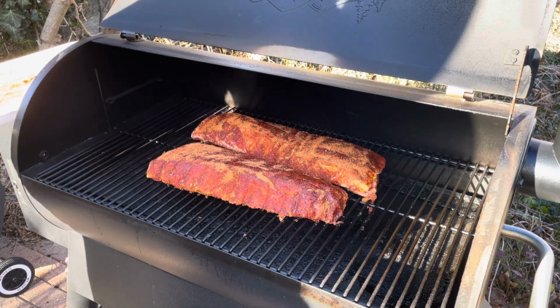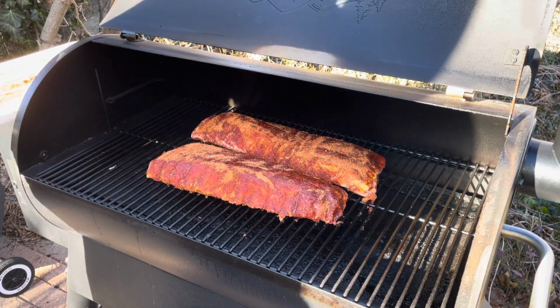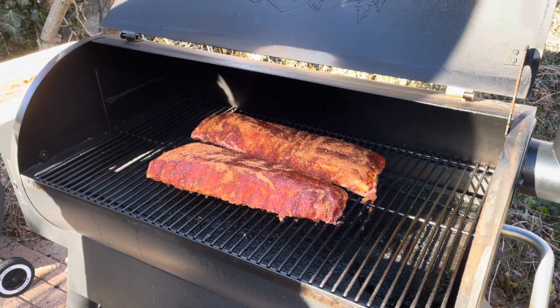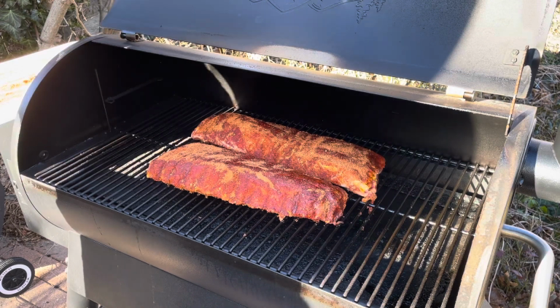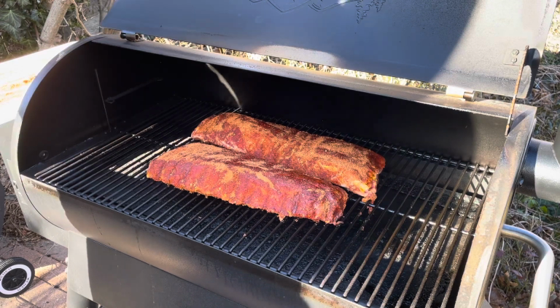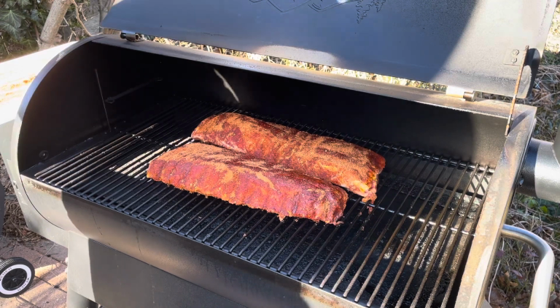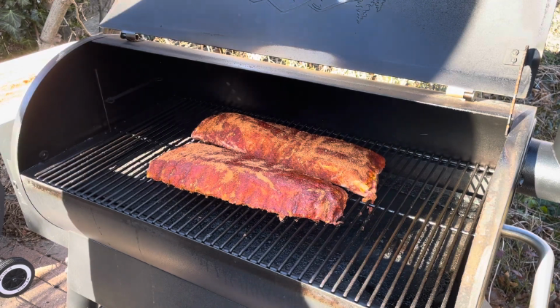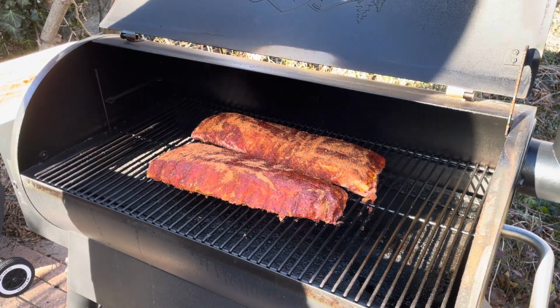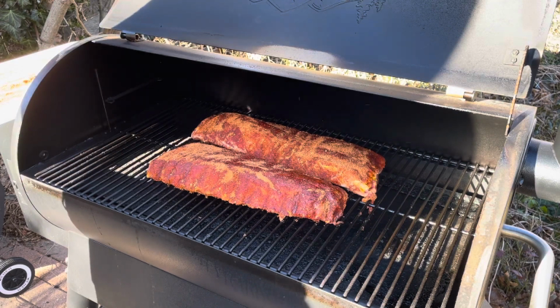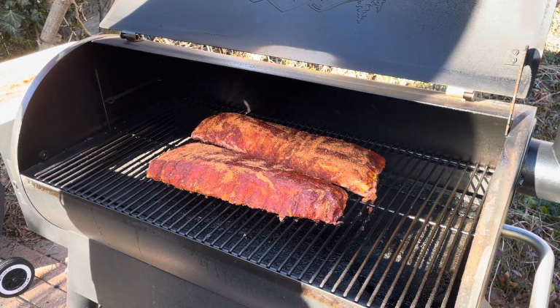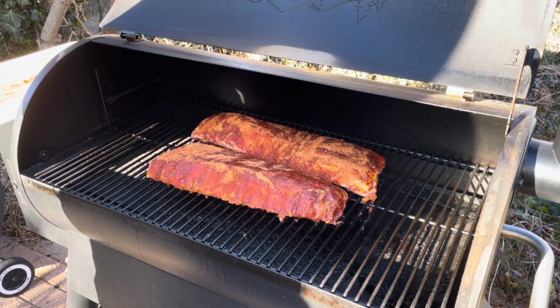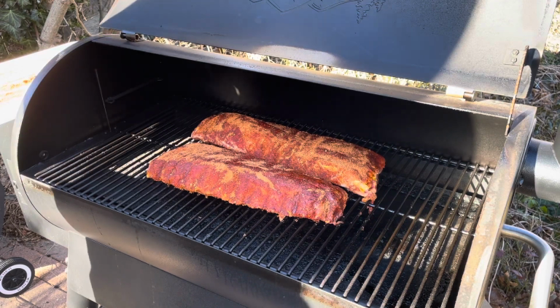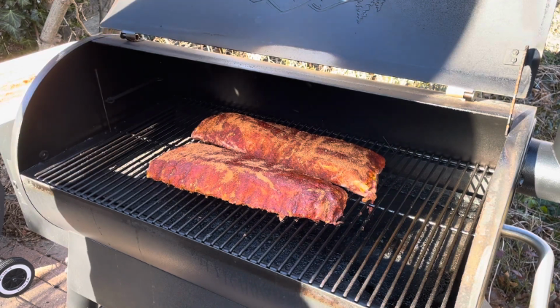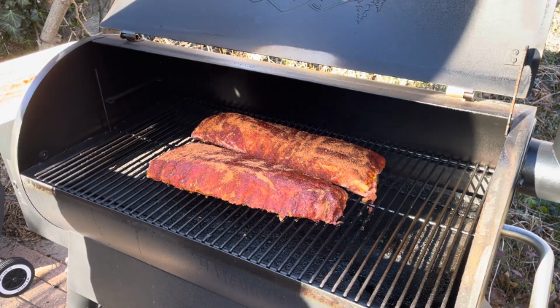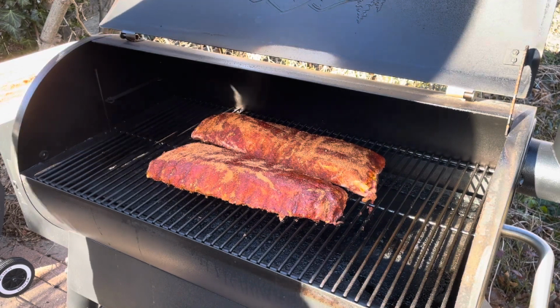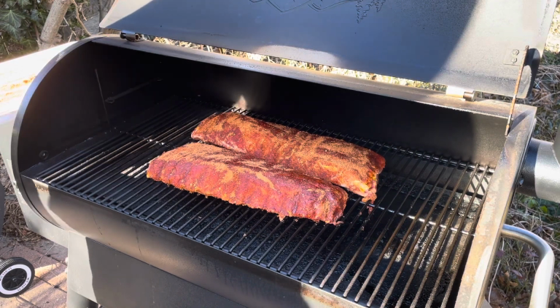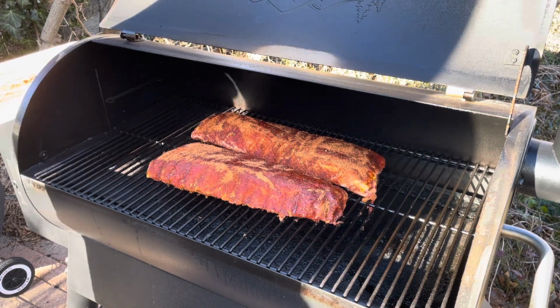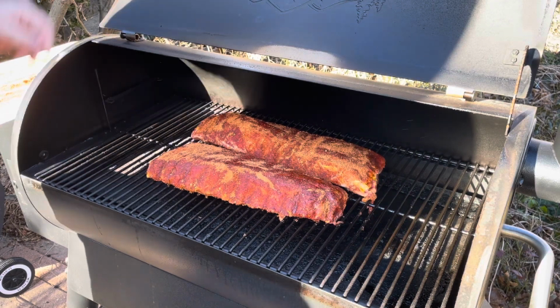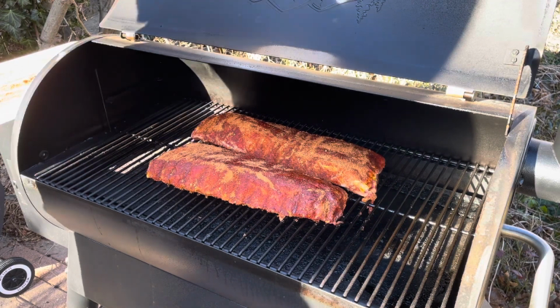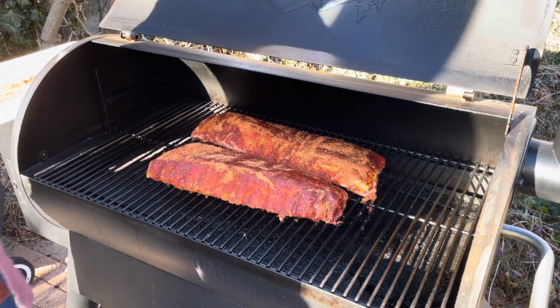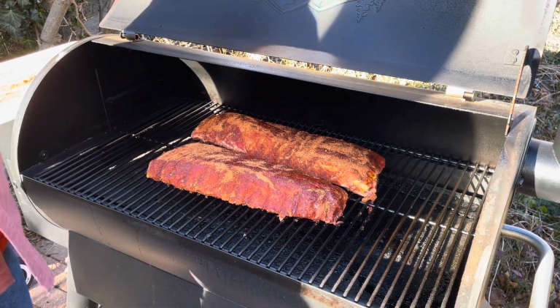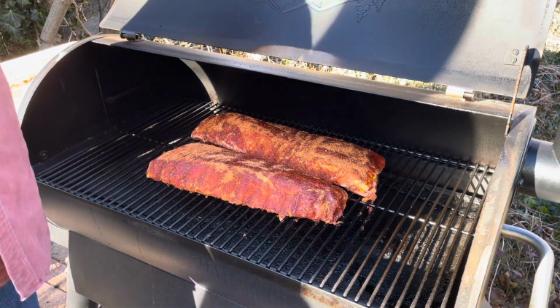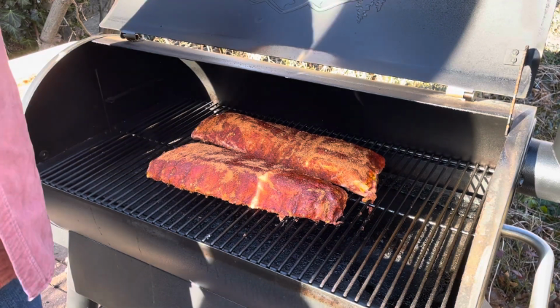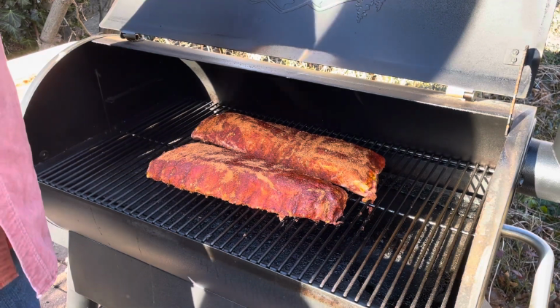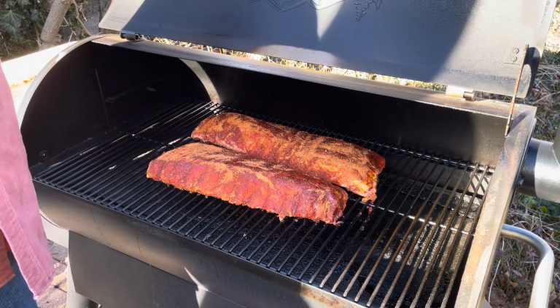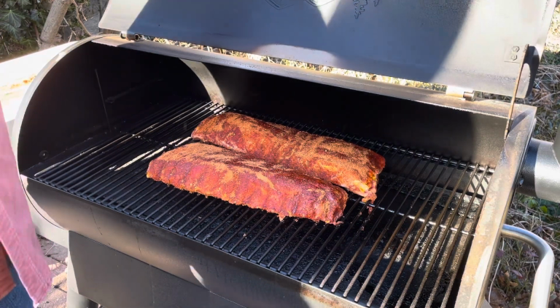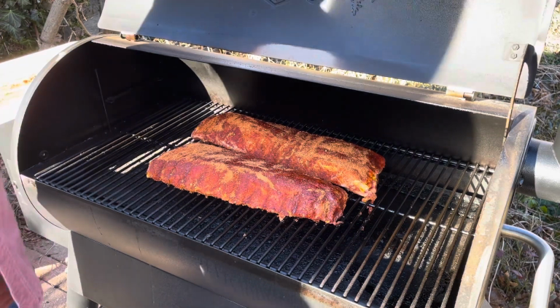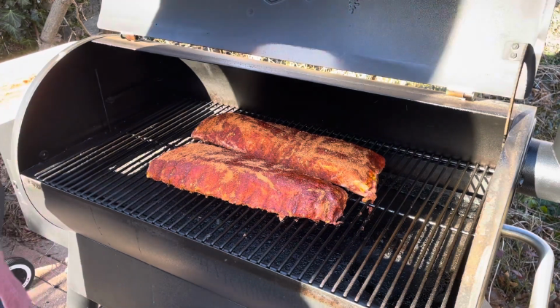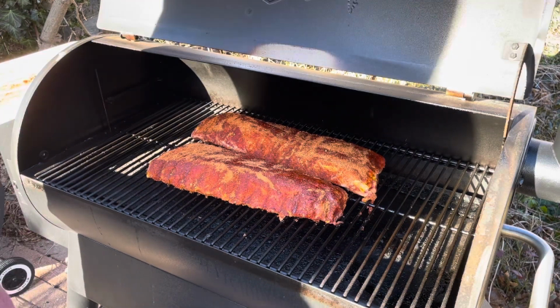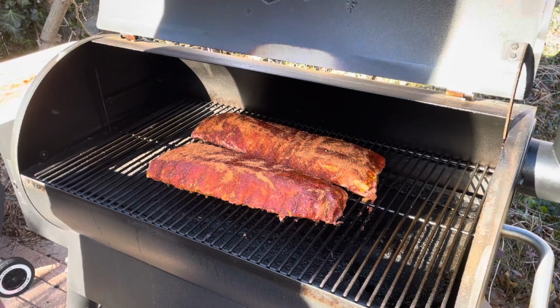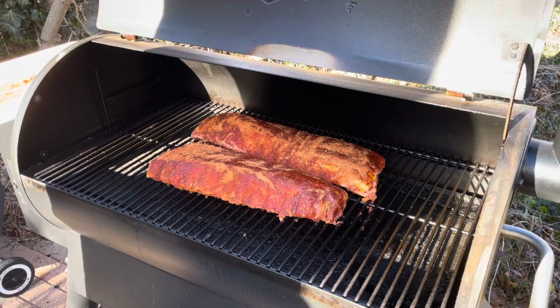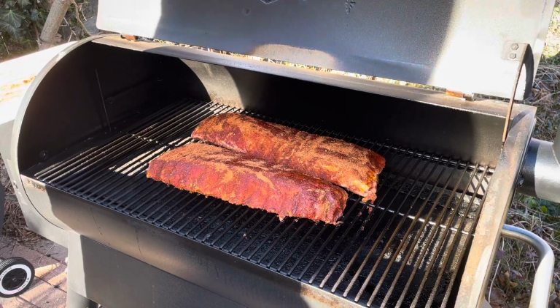We're going to get it closed and let it roll. Probably looking at two and a half to three hours in weather like this, and then we'll be ready to wrap them.